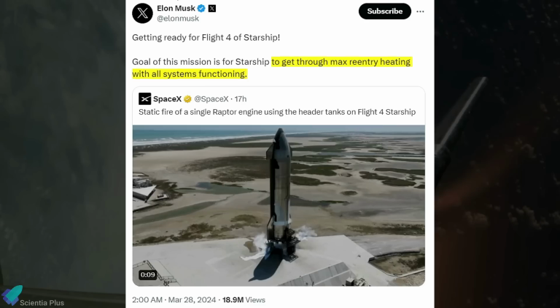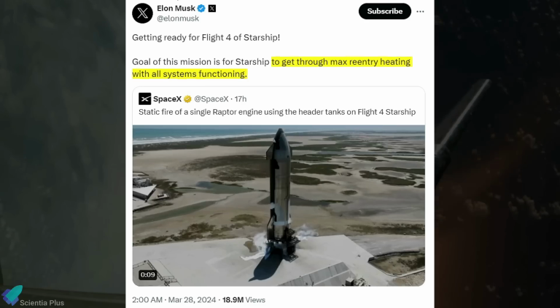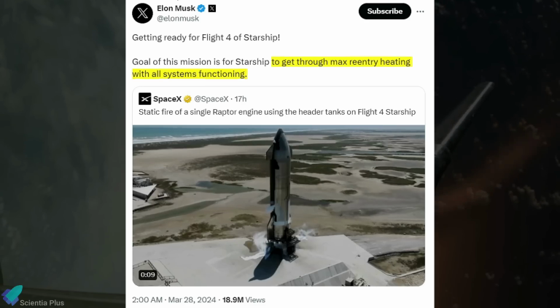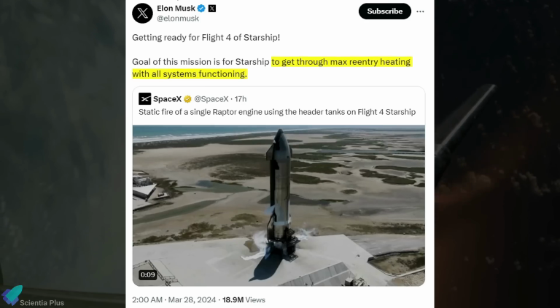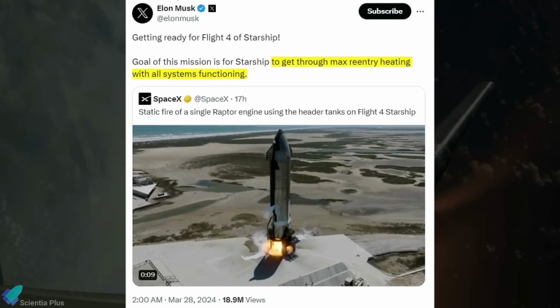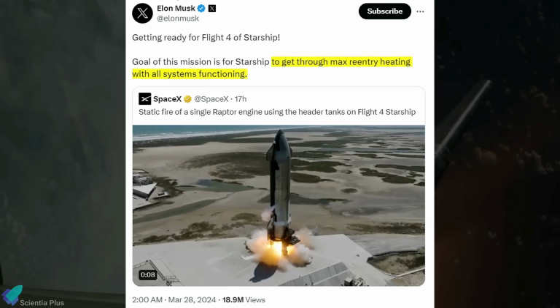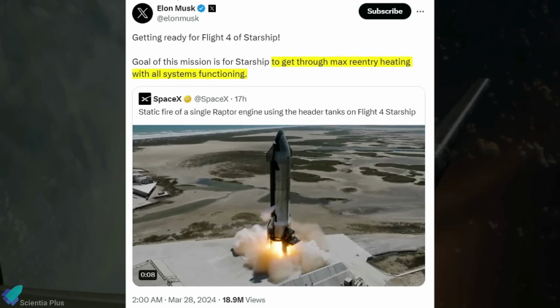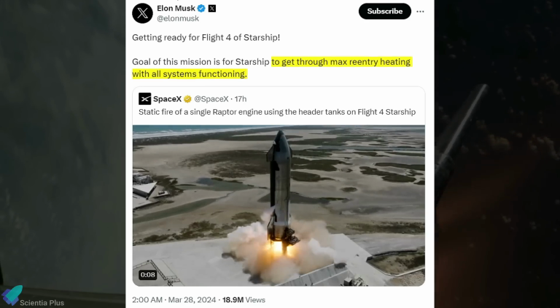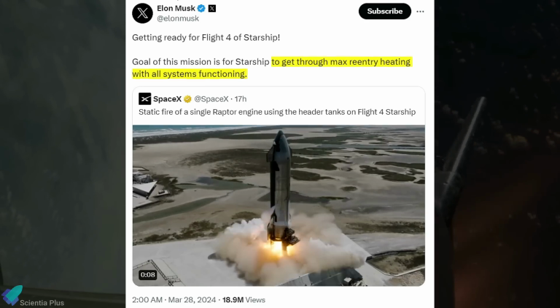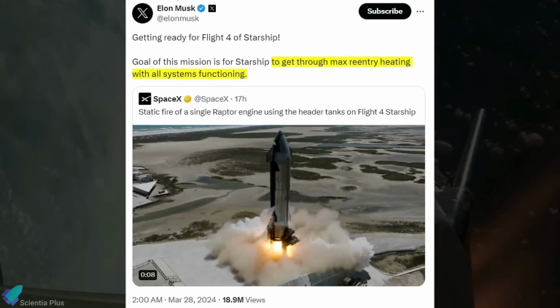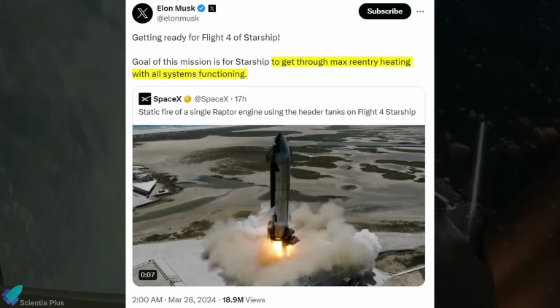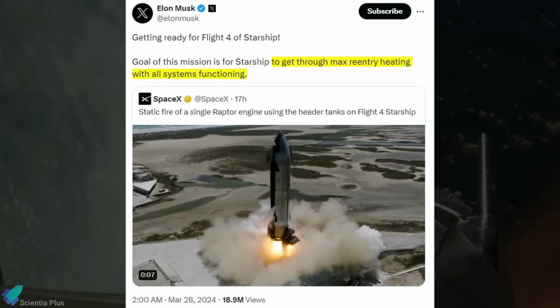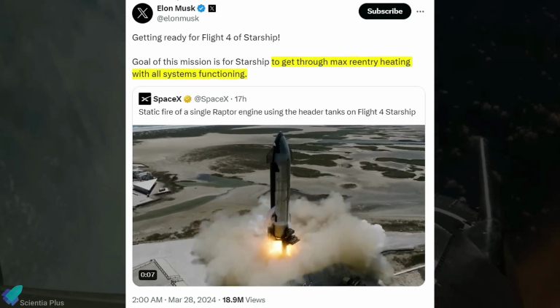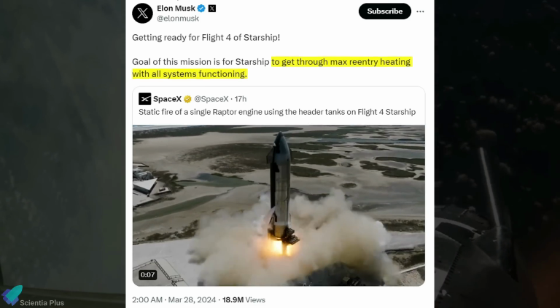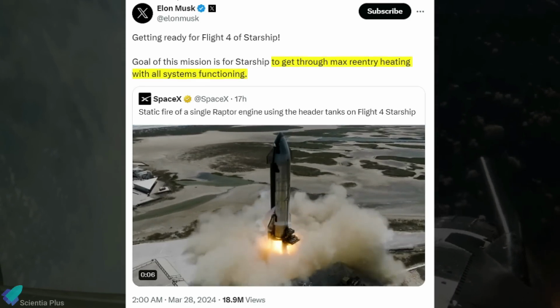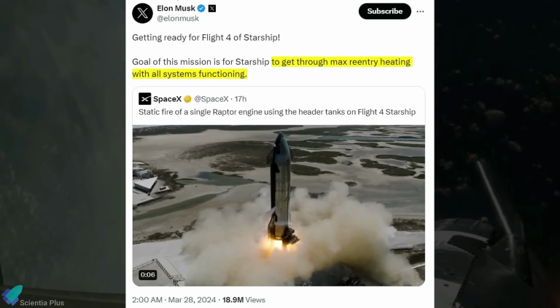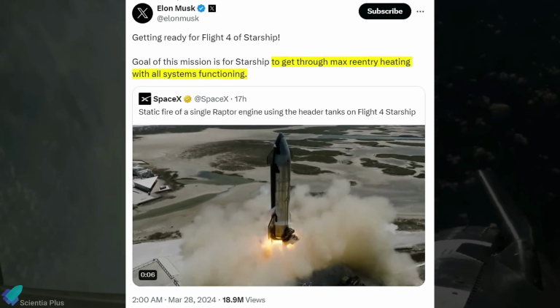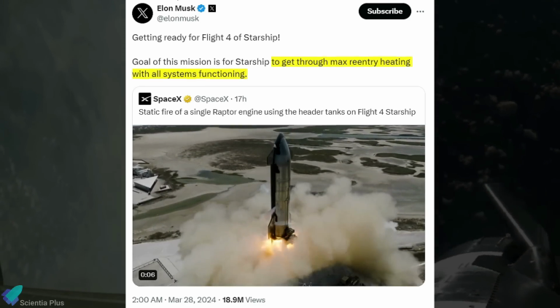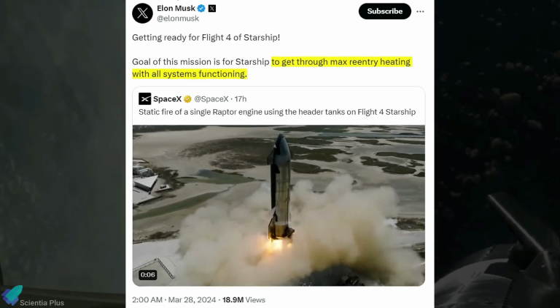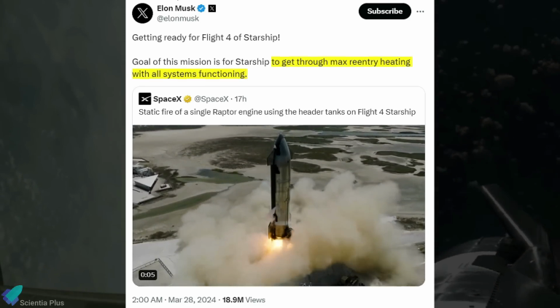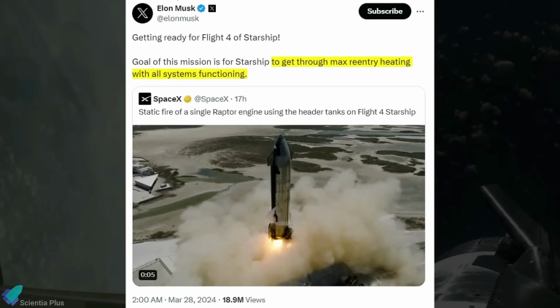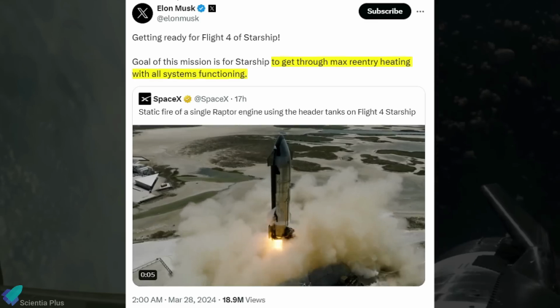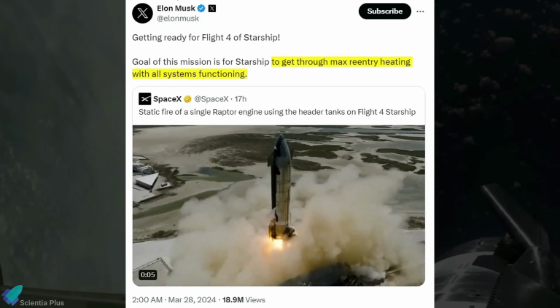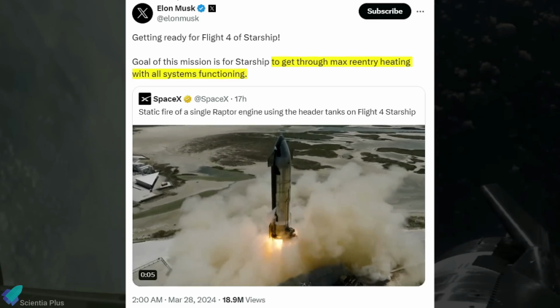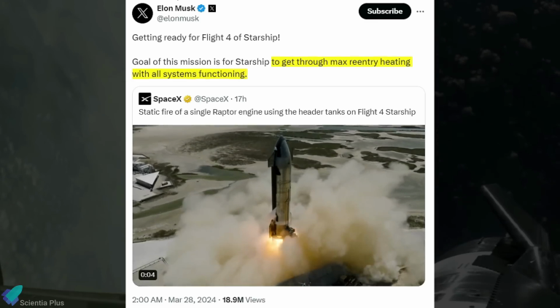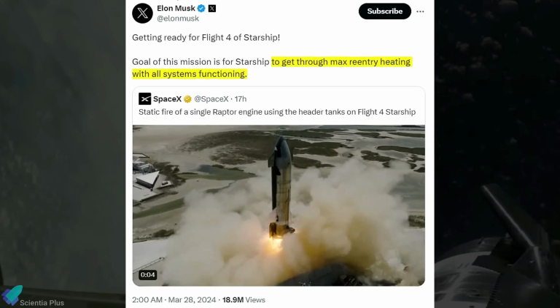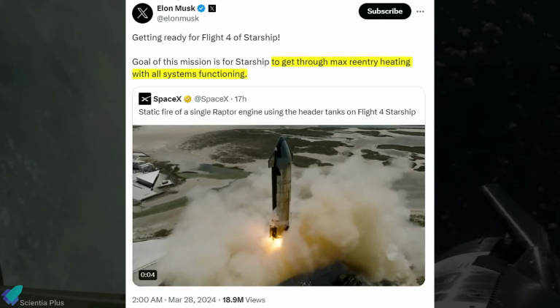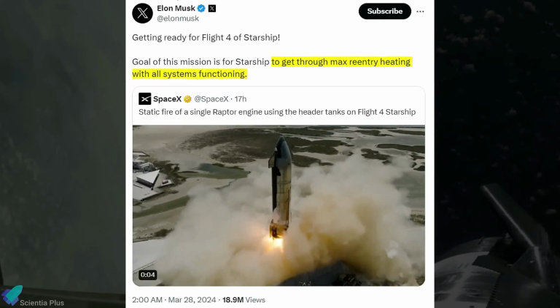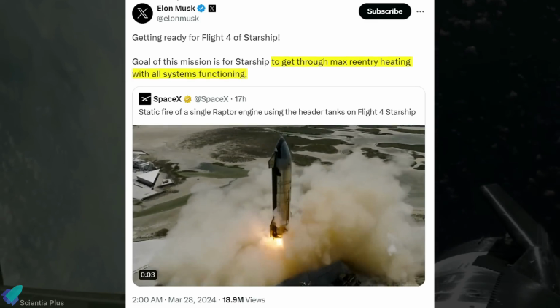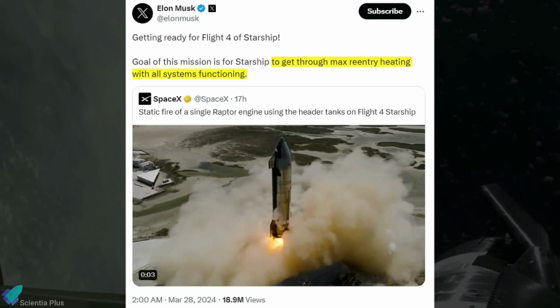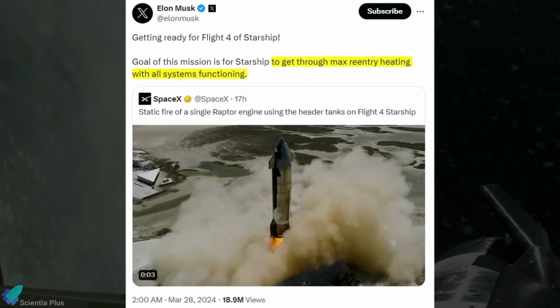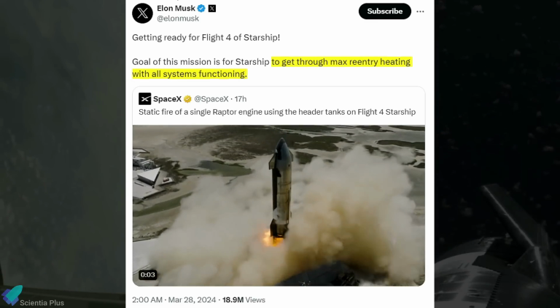This was confirmed by Elon Musk through a post on X, stating the goal is to get through maximum re-entry heating with all systems functioning.